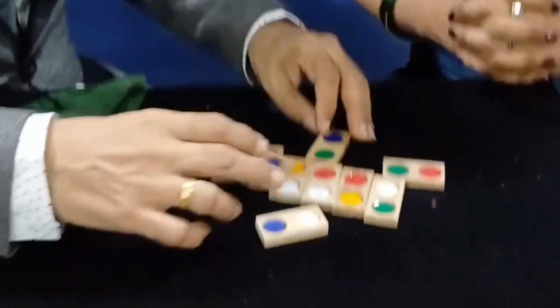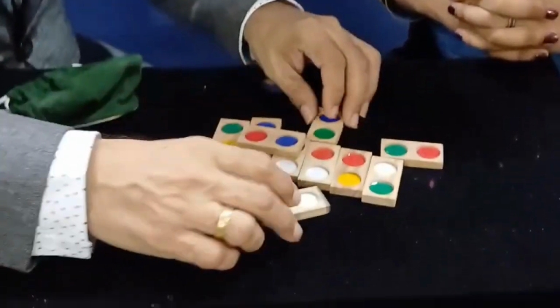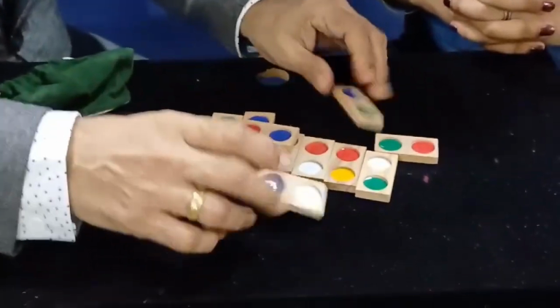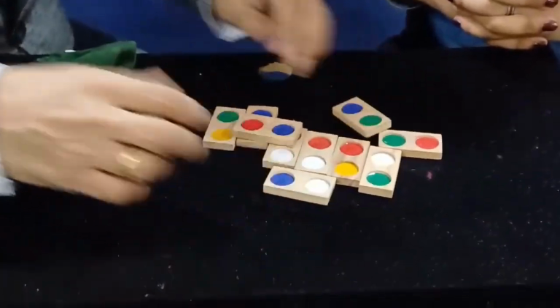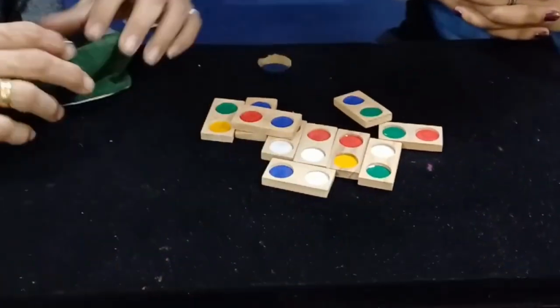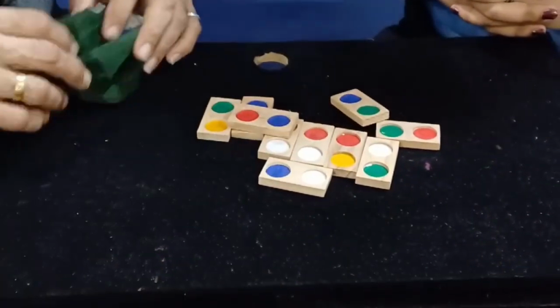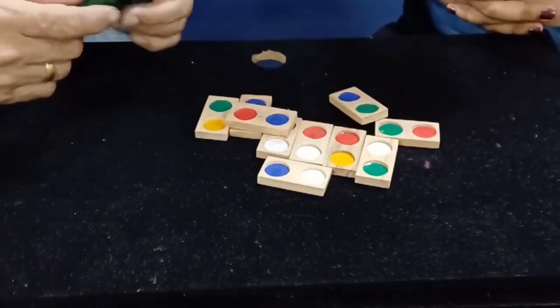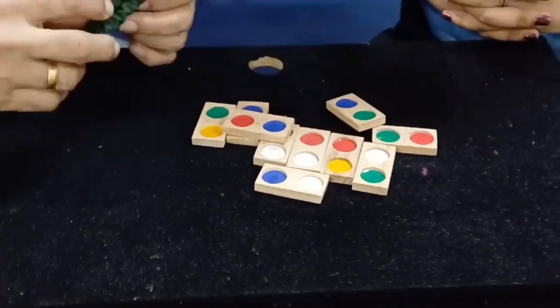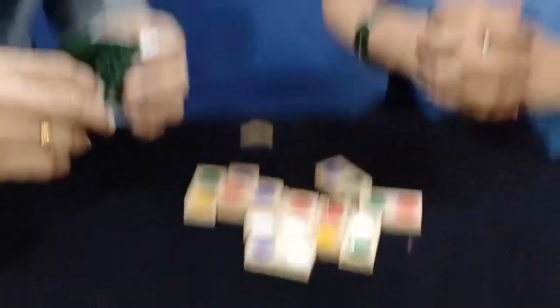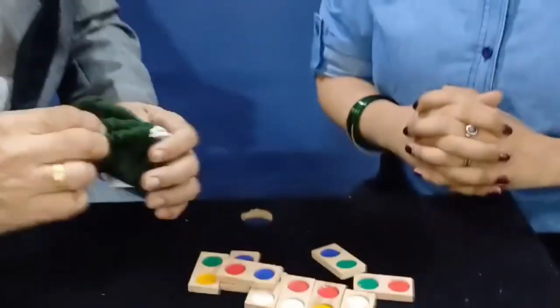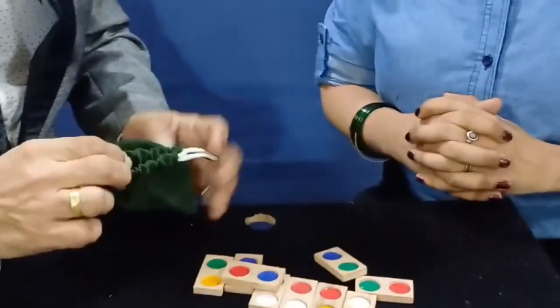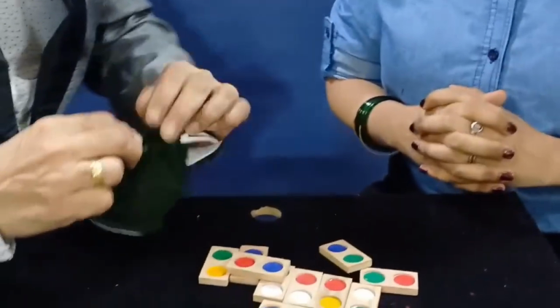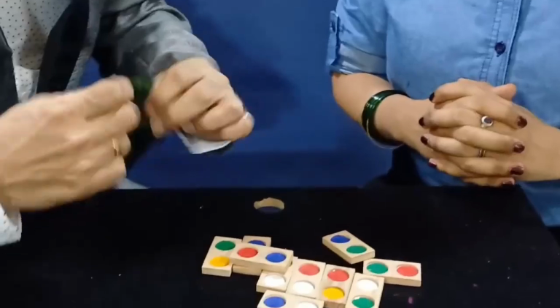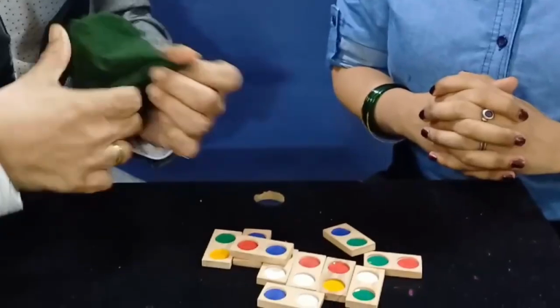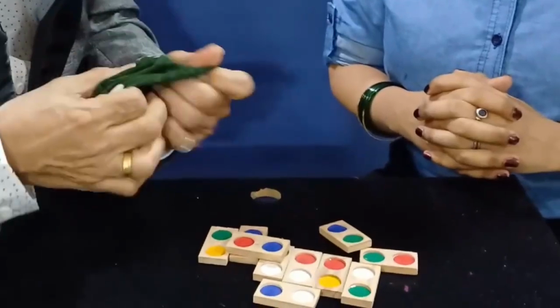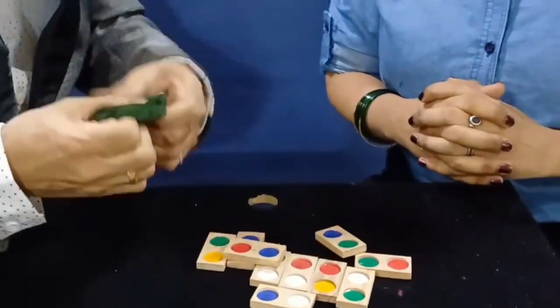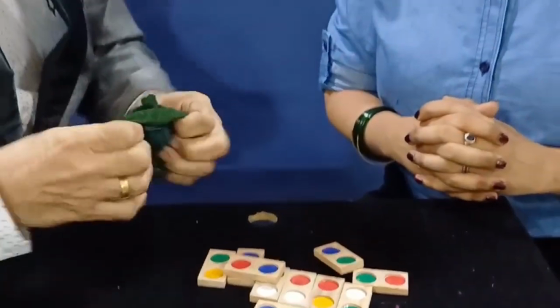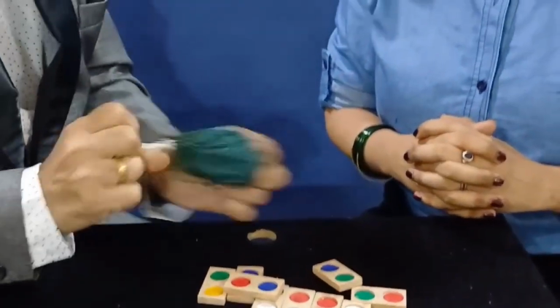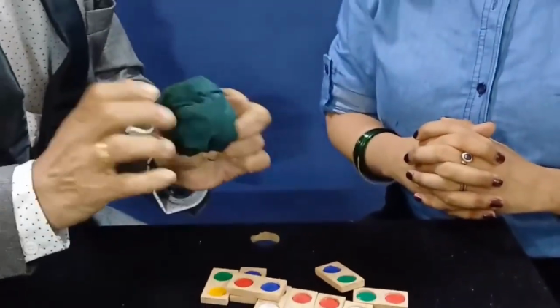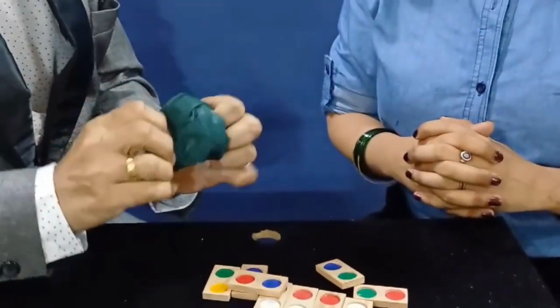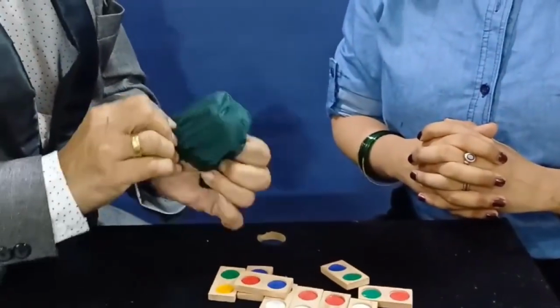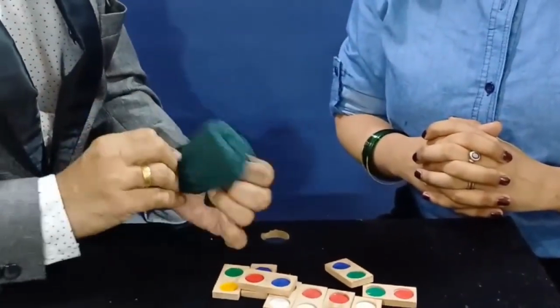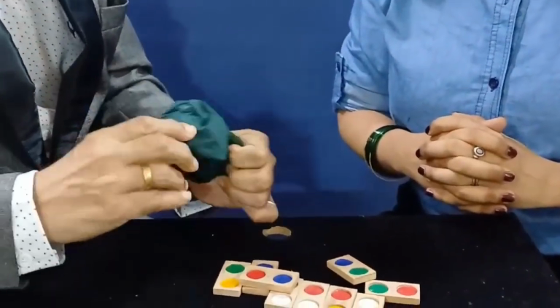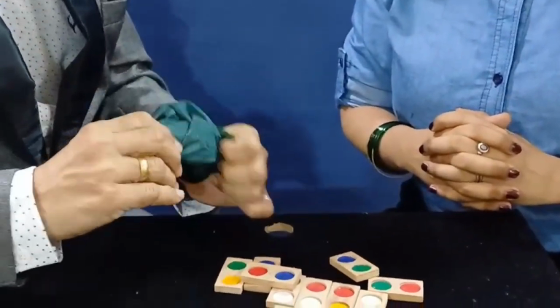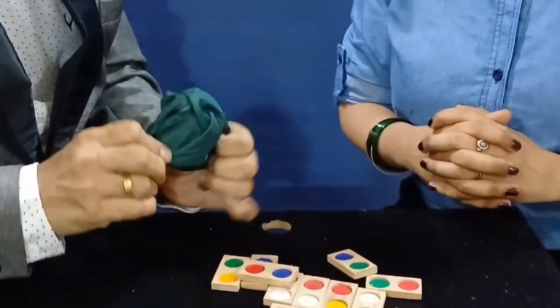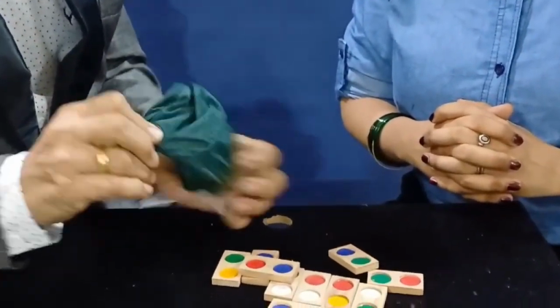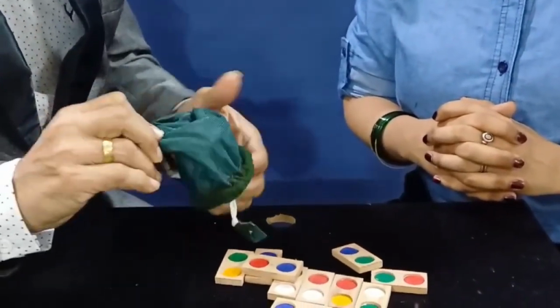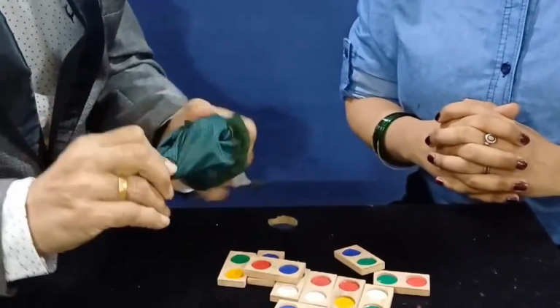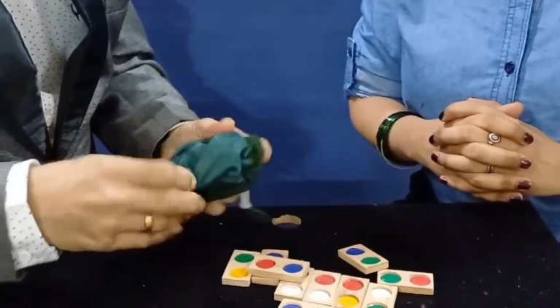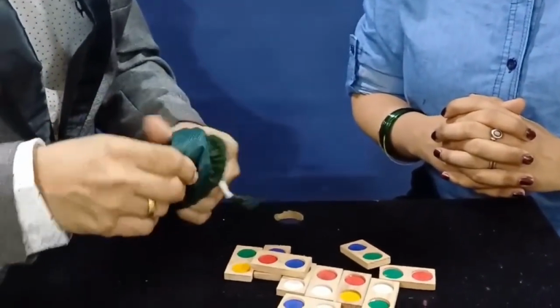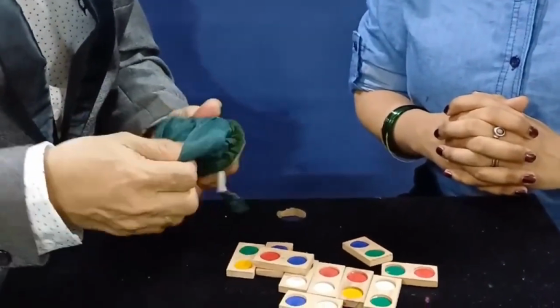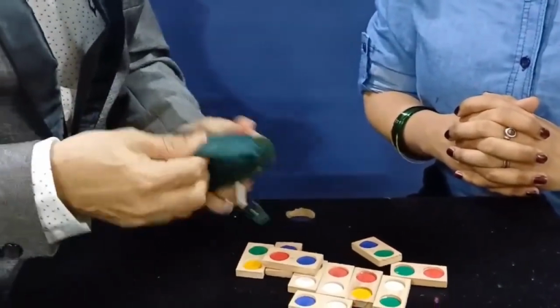And this is the bag, my prediction bag. You see anything inside? Nothing inside the bag. Totally empty.